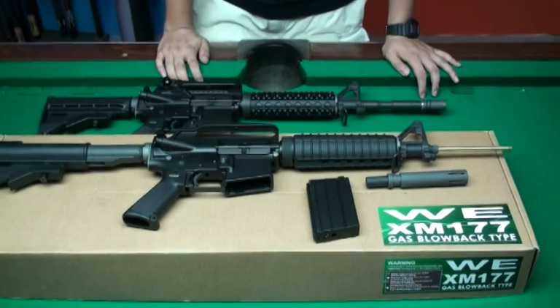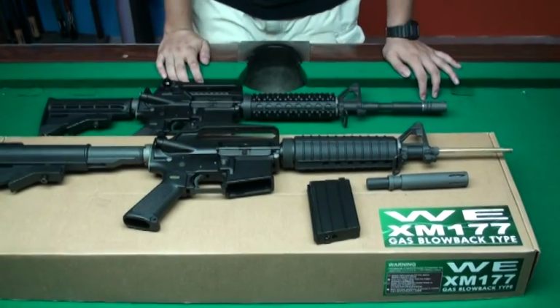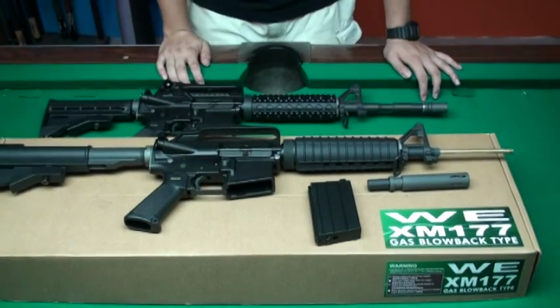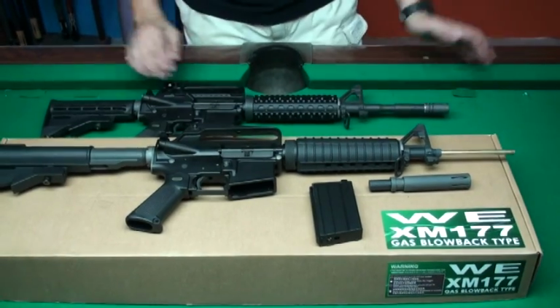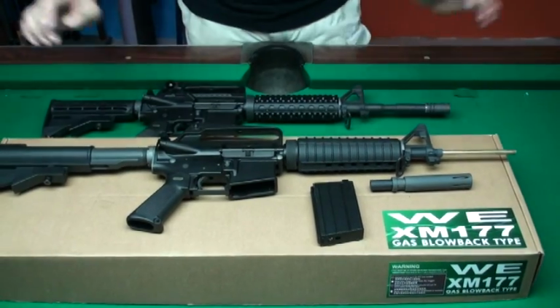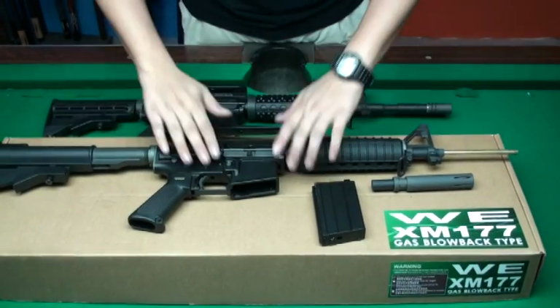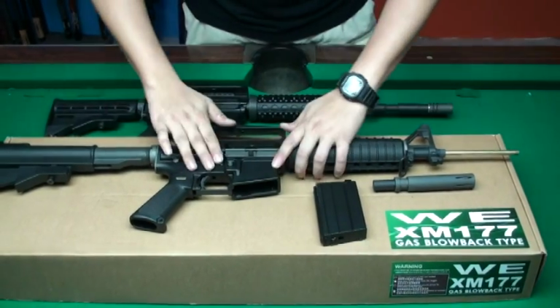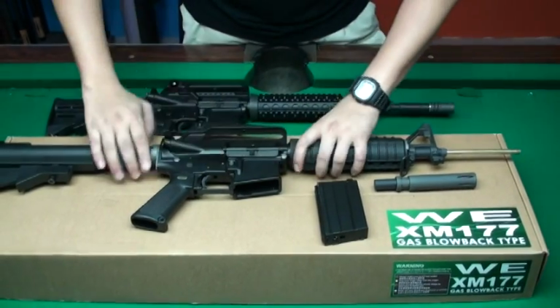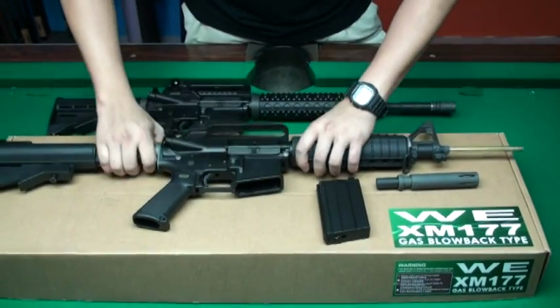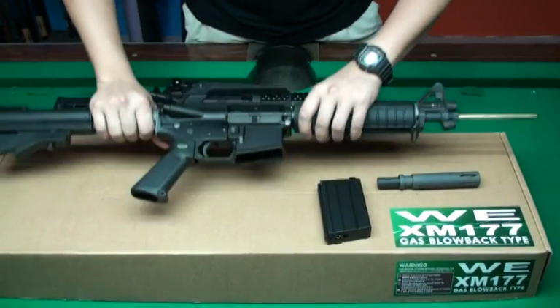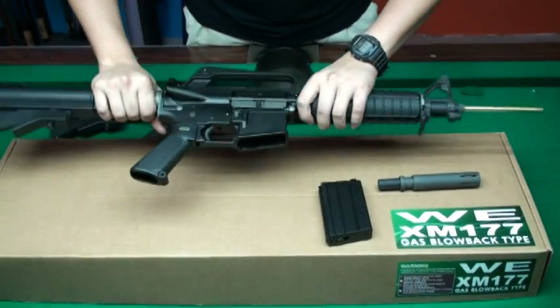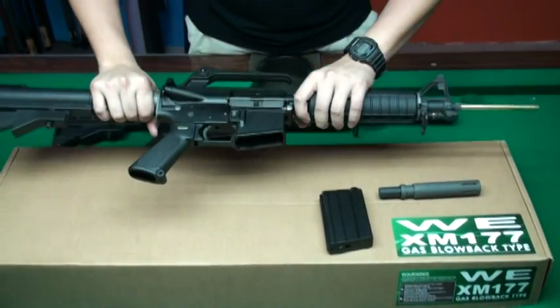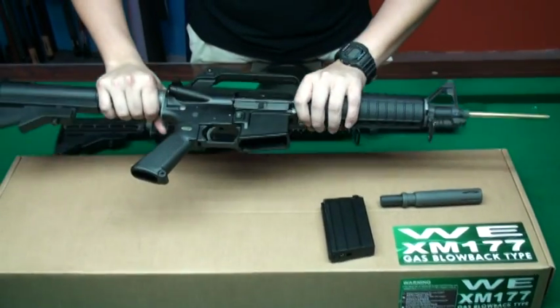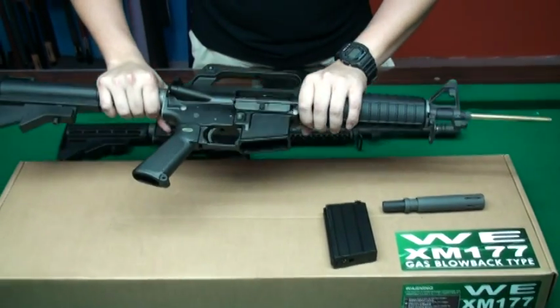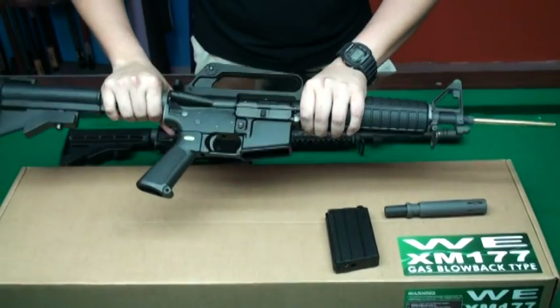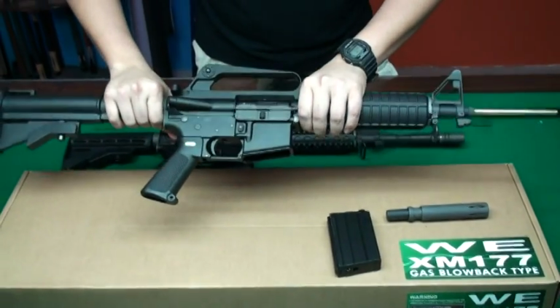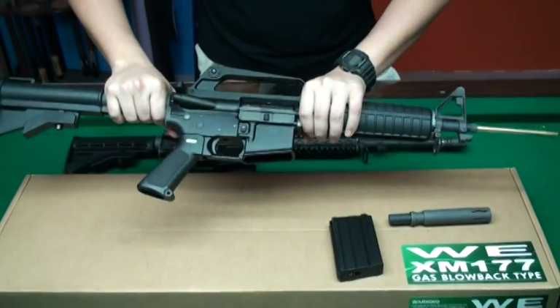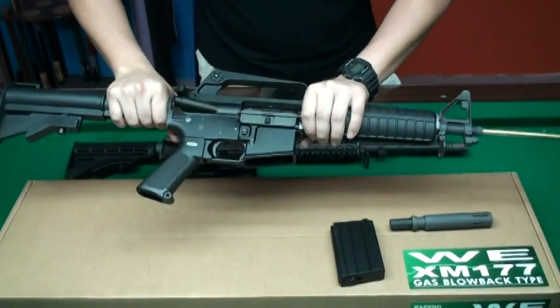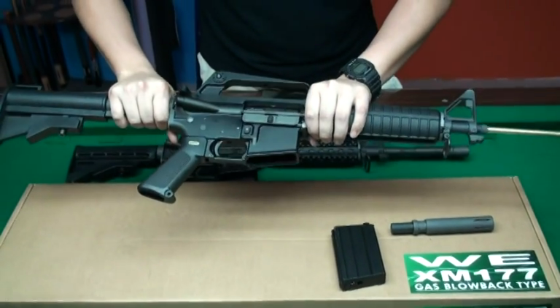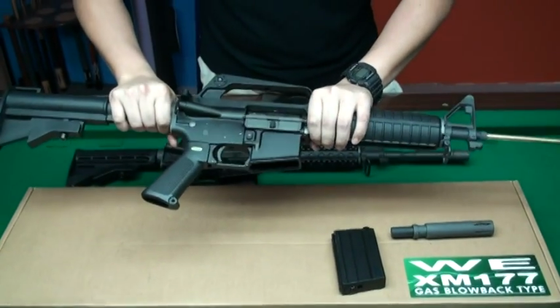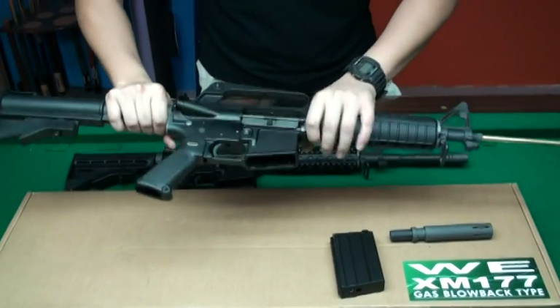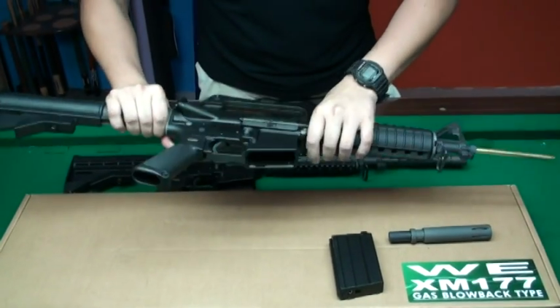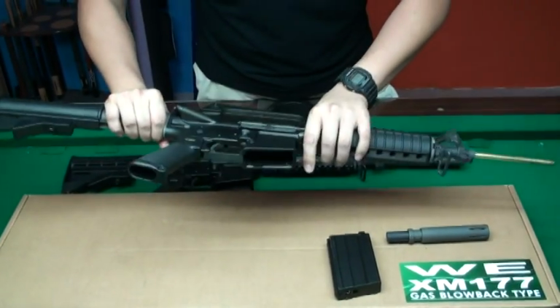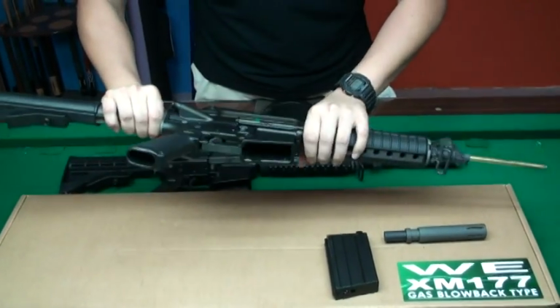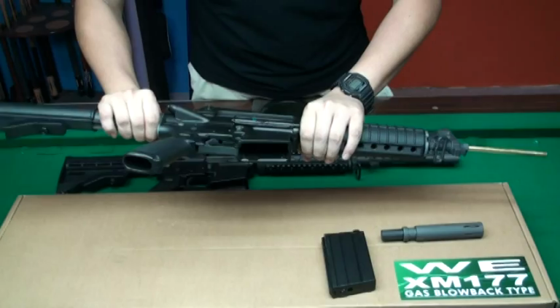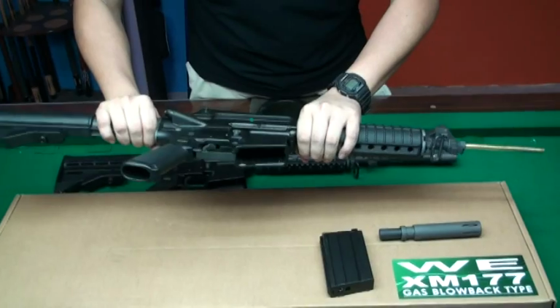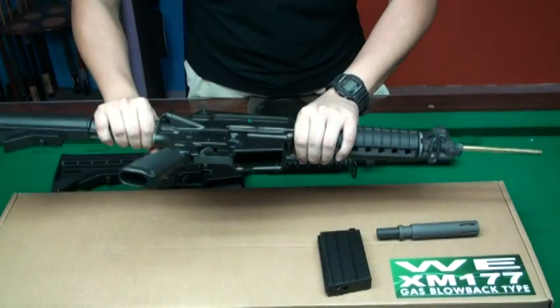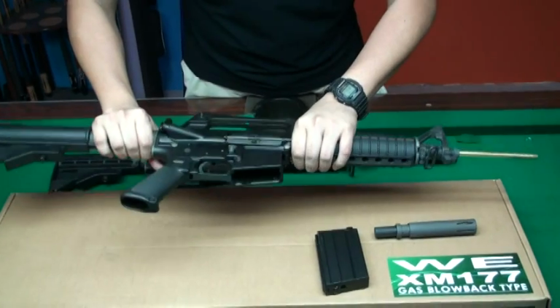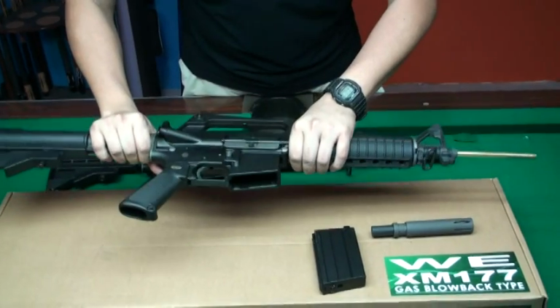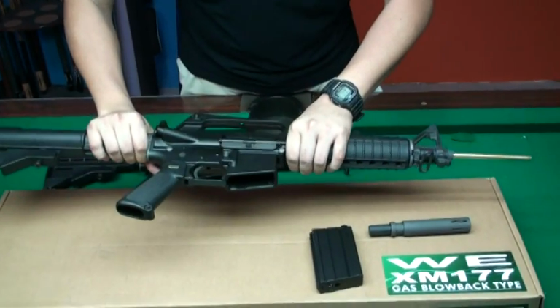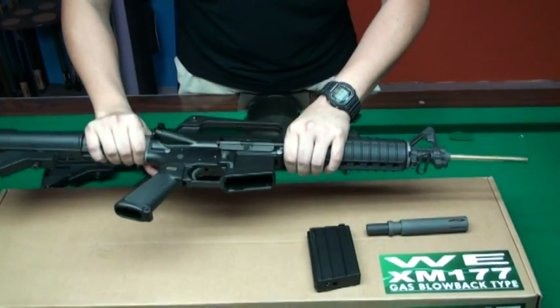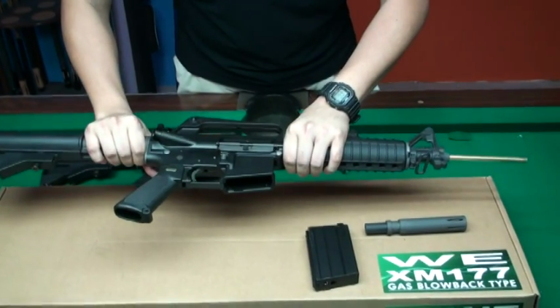Actually, this one is lighter than the M4, so it should be more convenient to carry in the field.